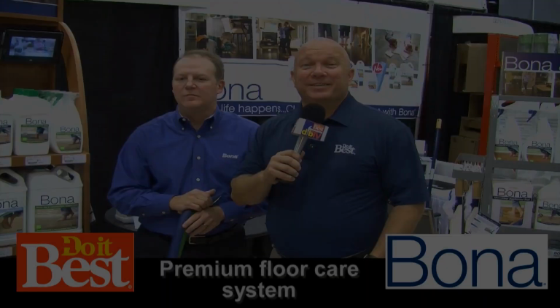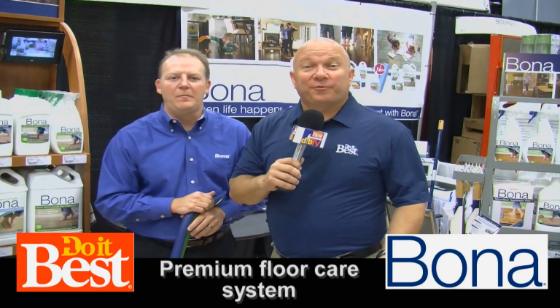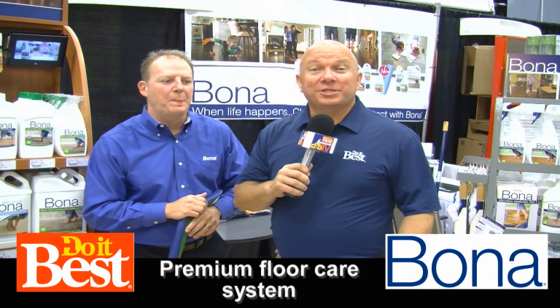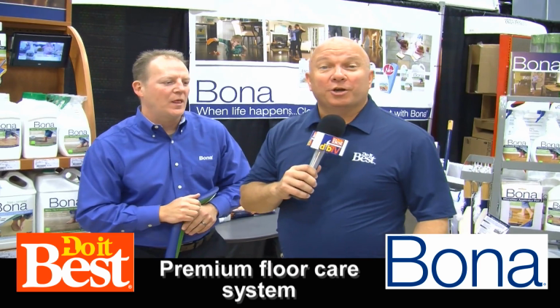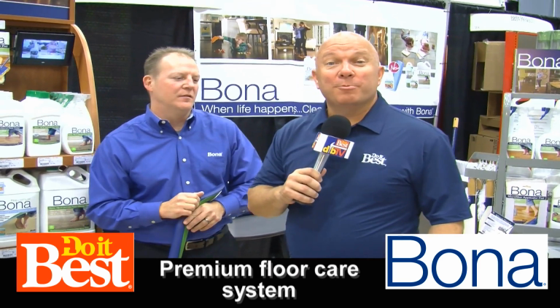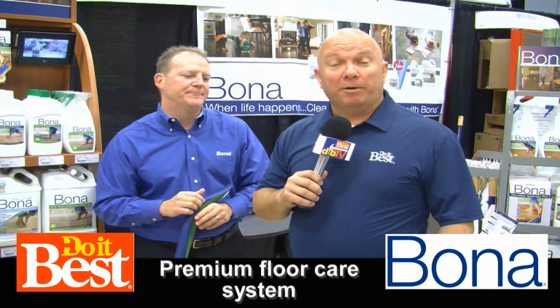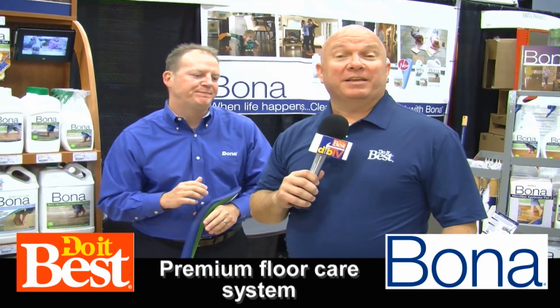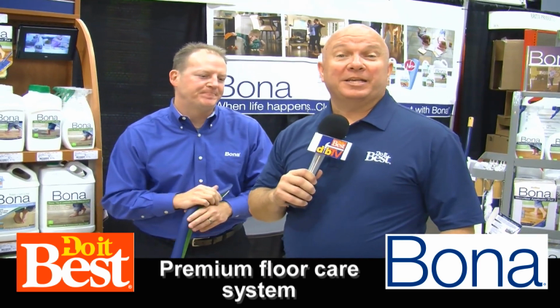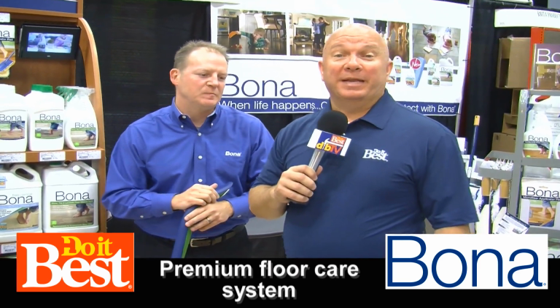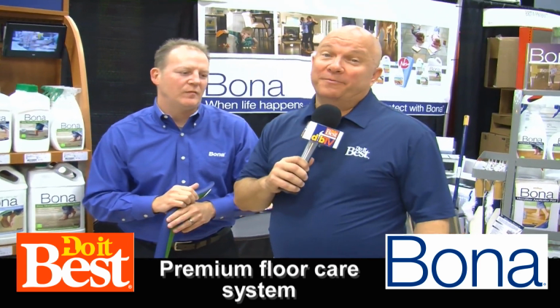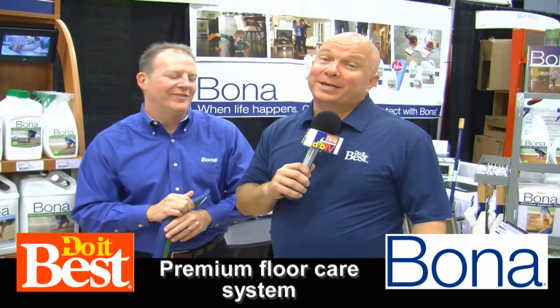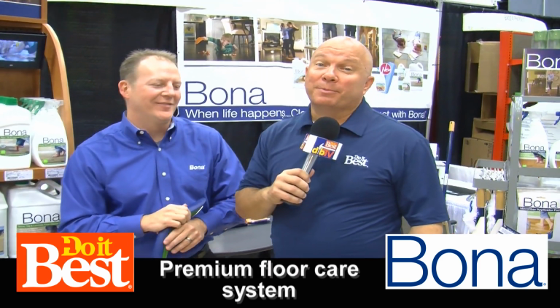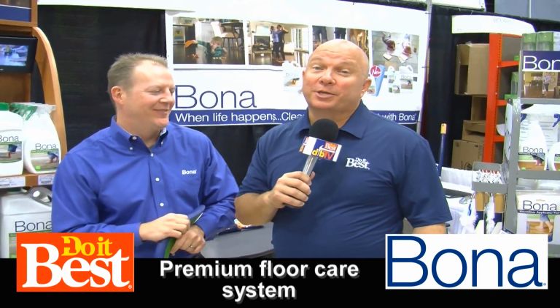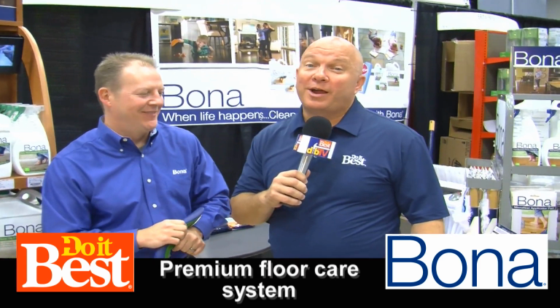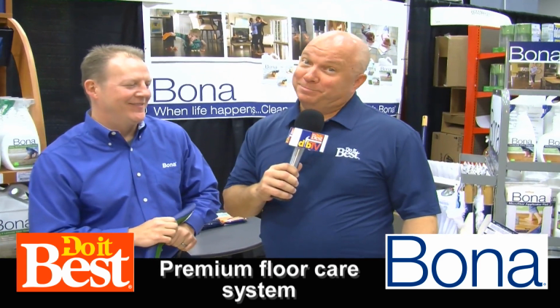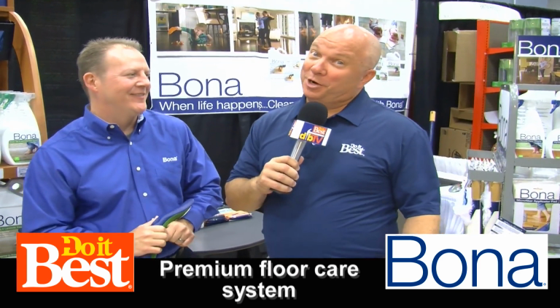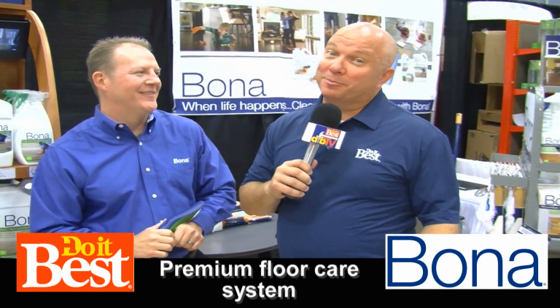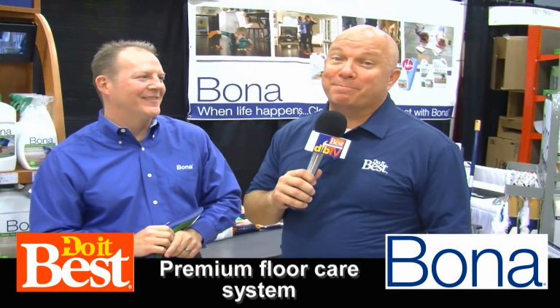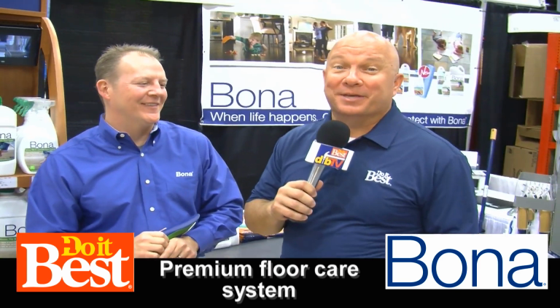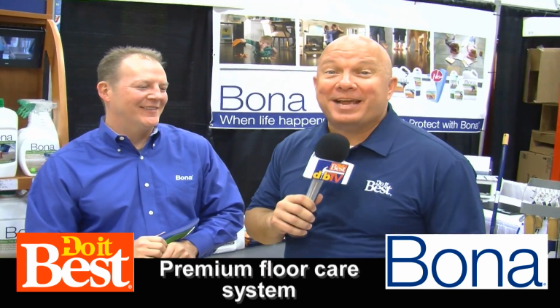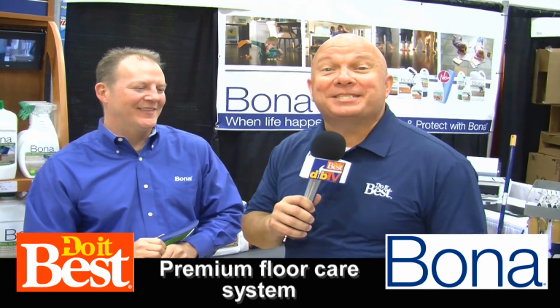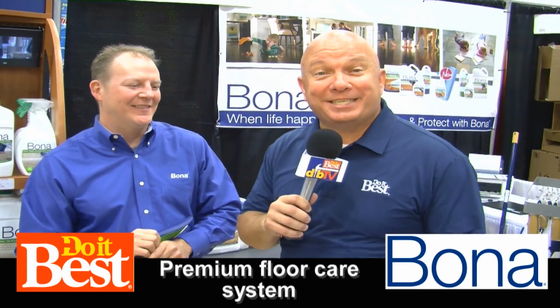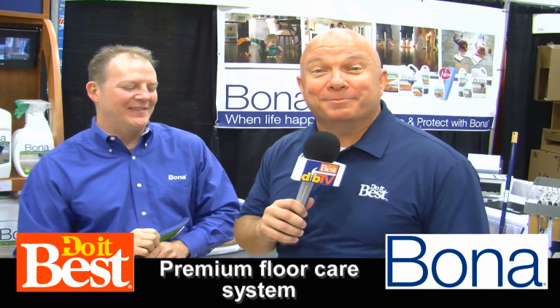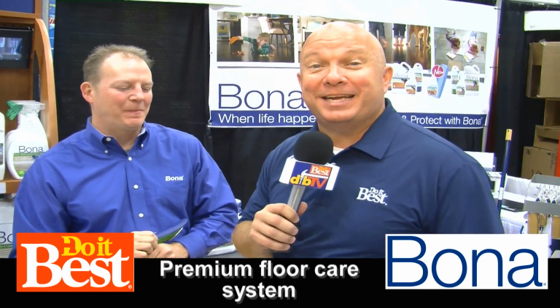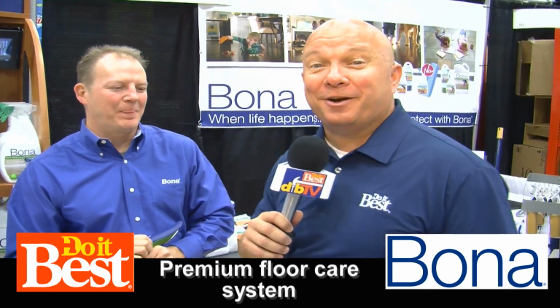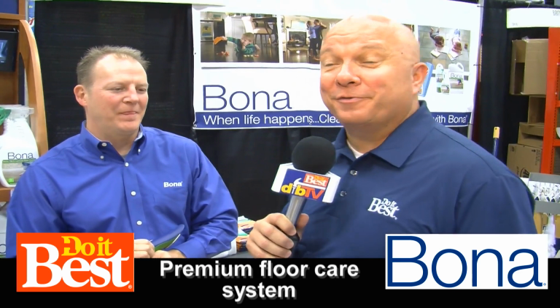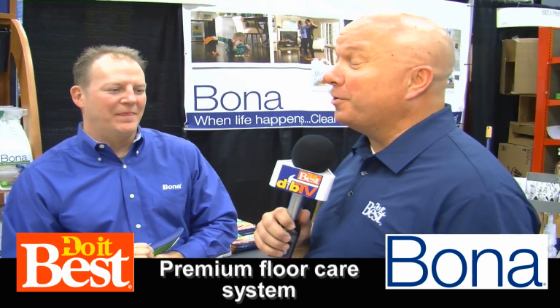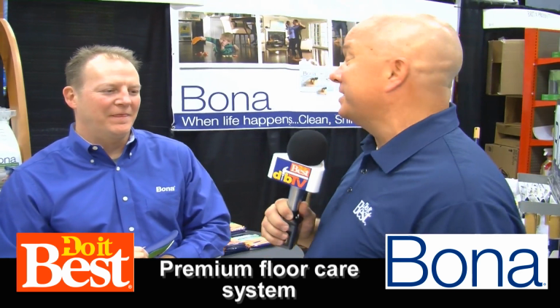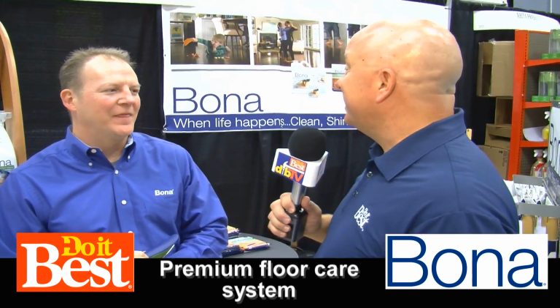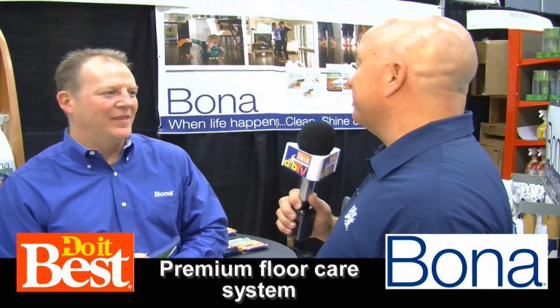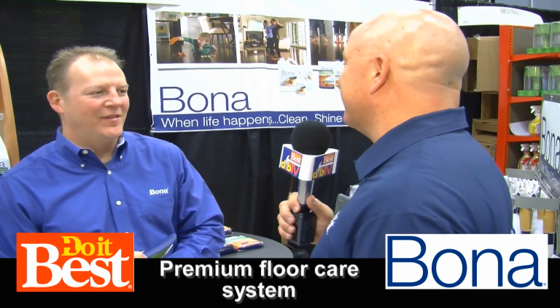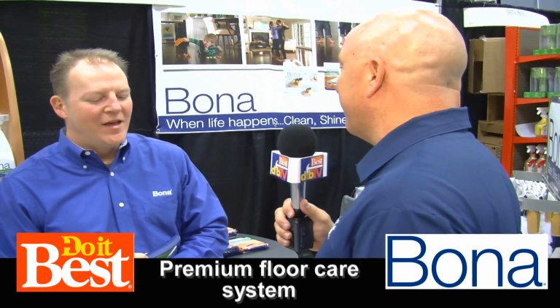The floors in your home are a big investment, and if you want to keep them looking great, you ought to learn about Bona. They have a system to take care of your floors. Tell us about it, Travis.